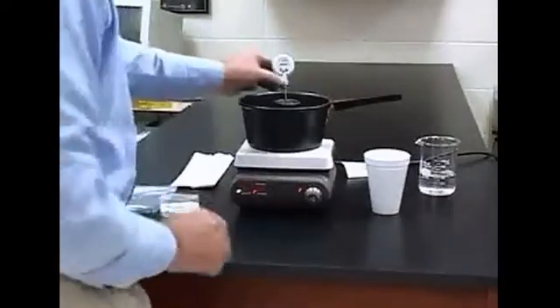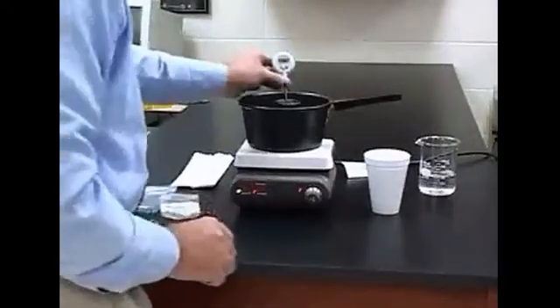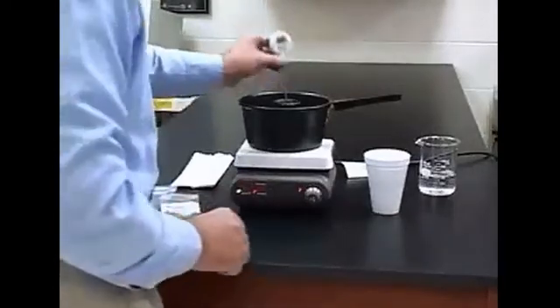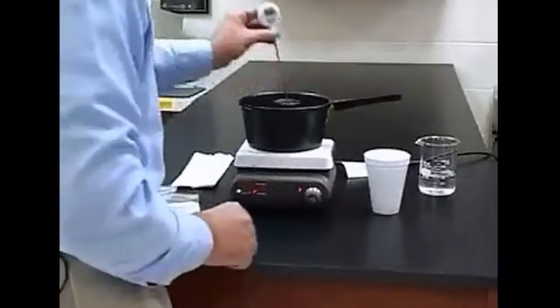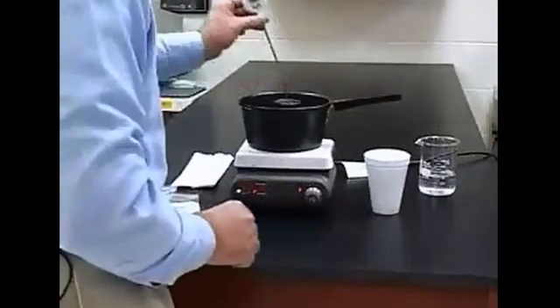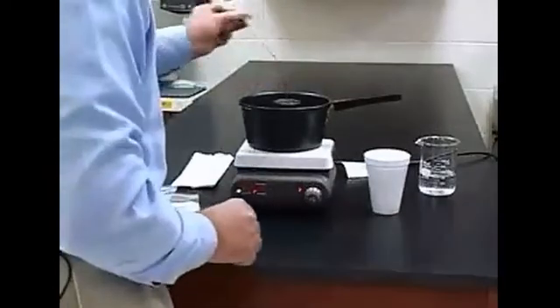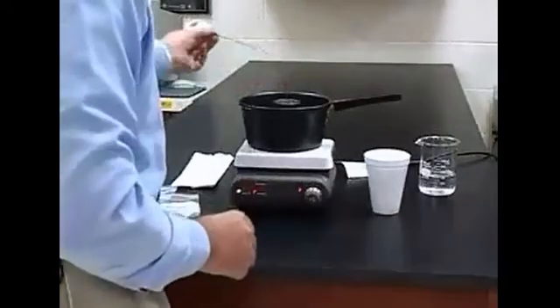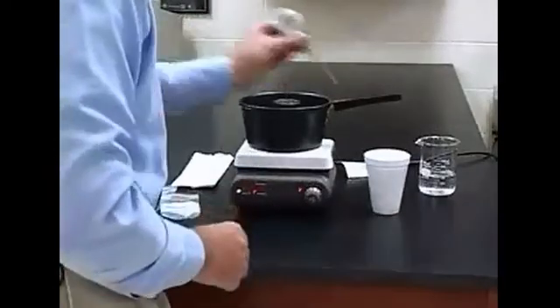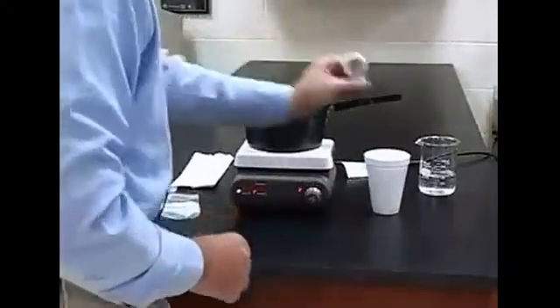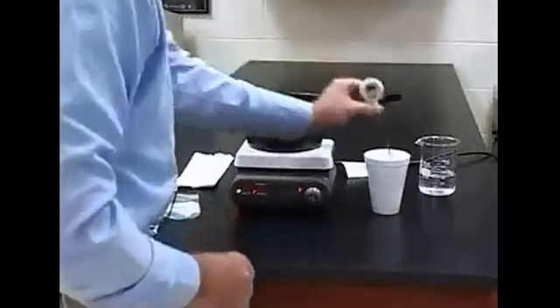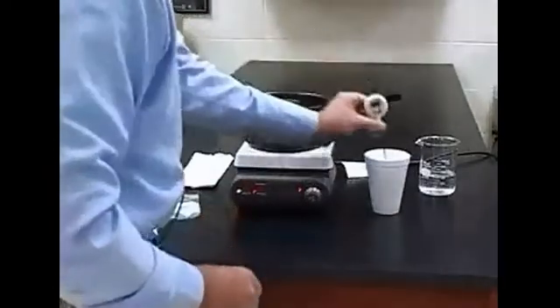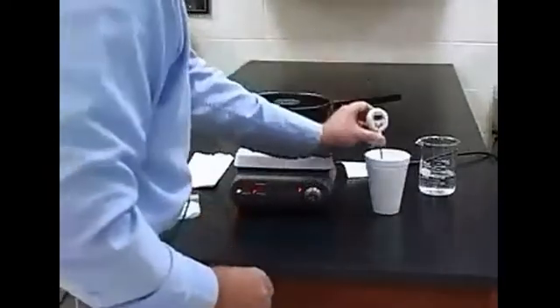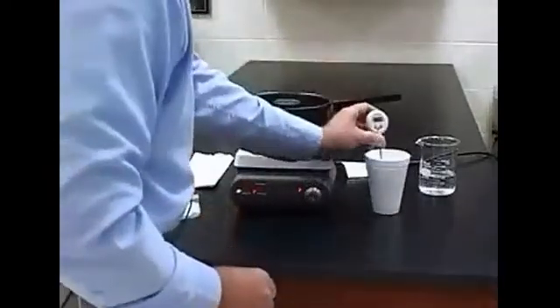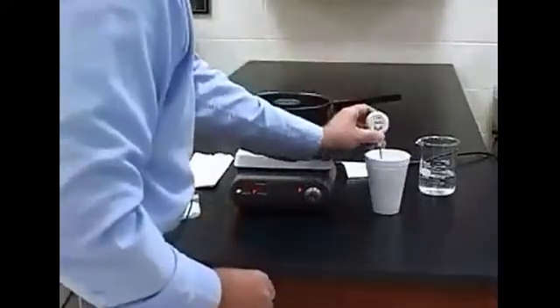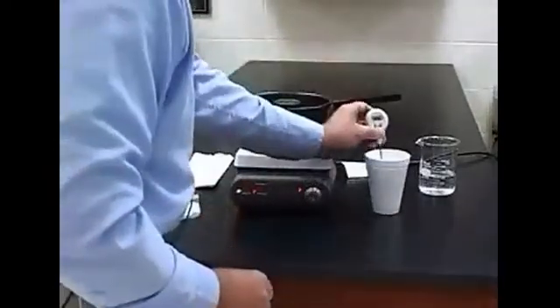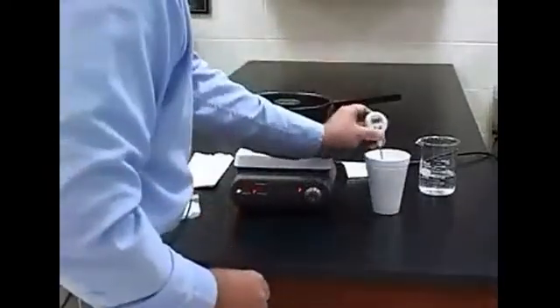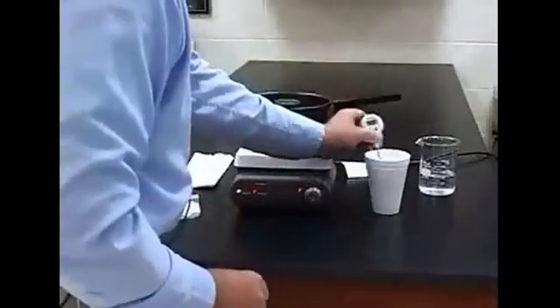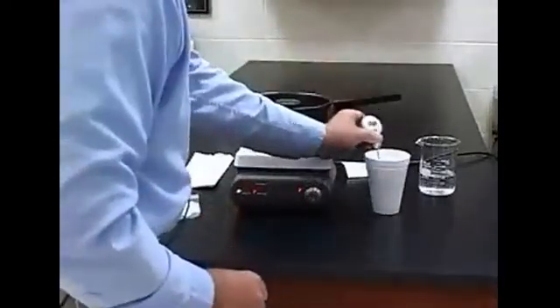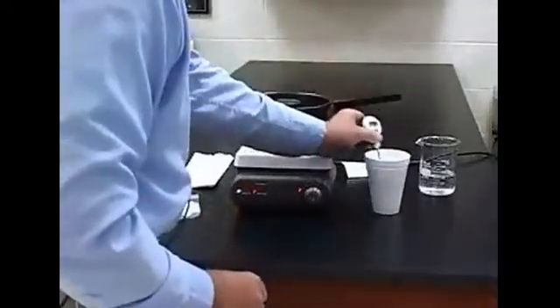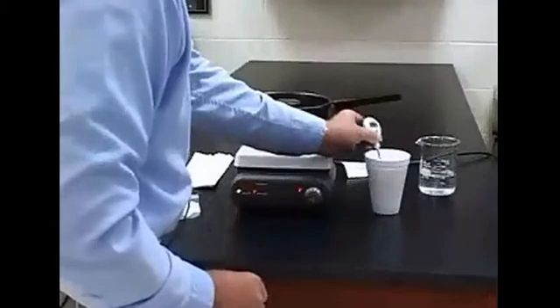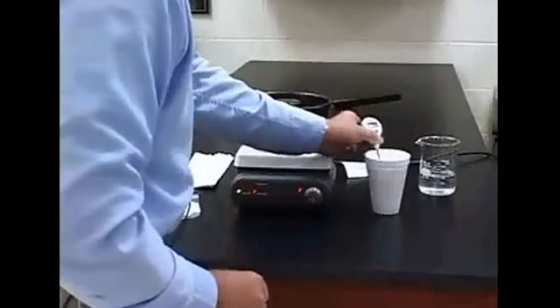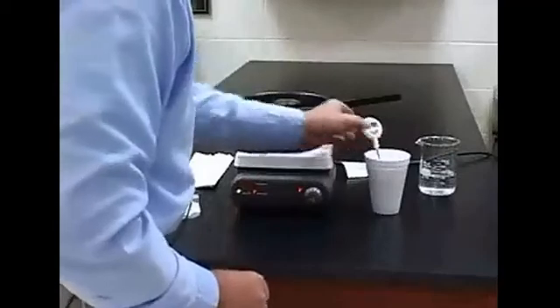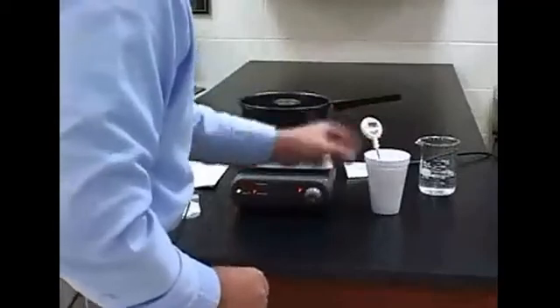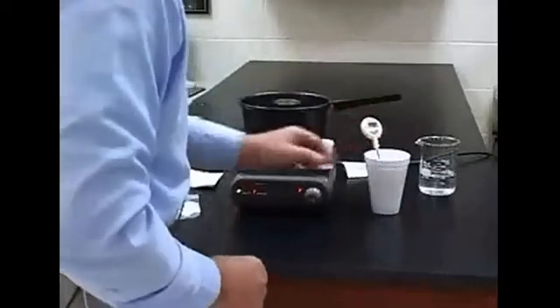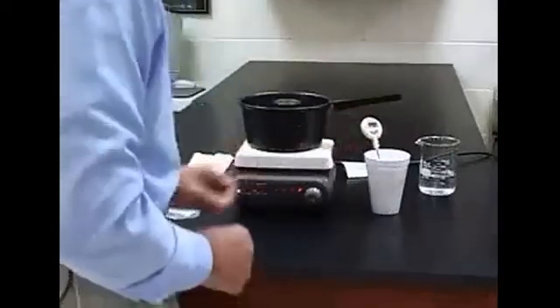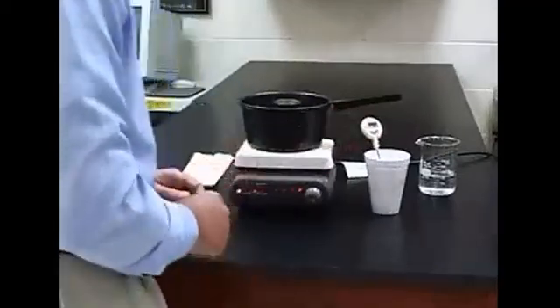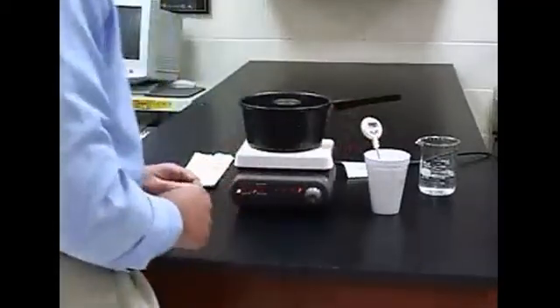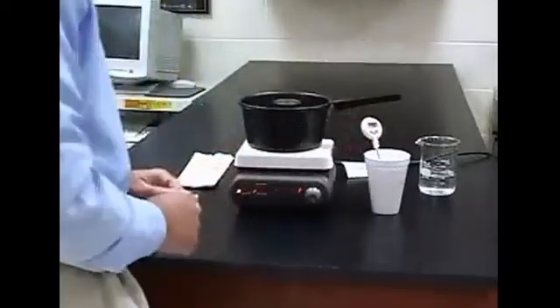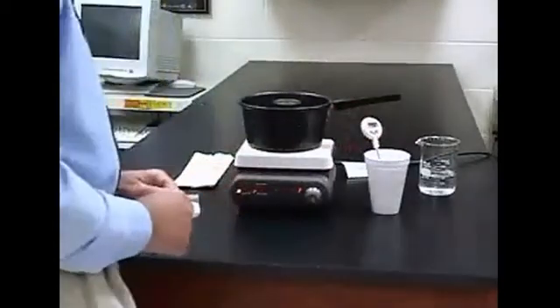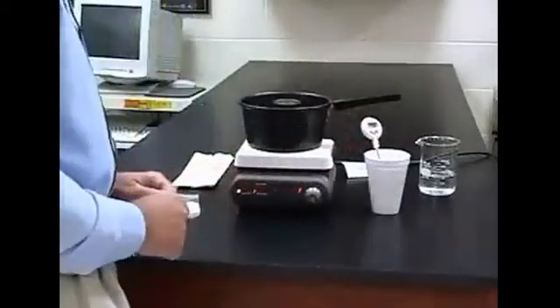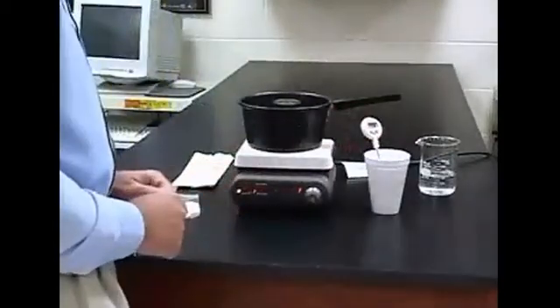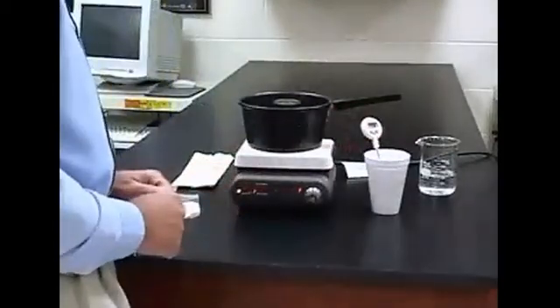Measure the temperature of the water. Record that as the cold temperature of the water.